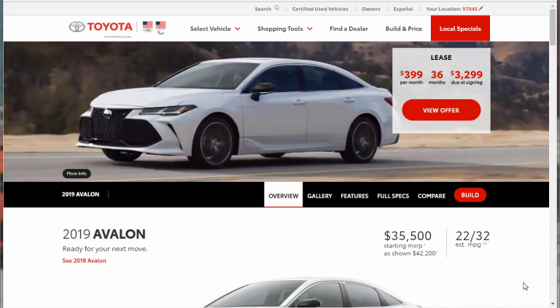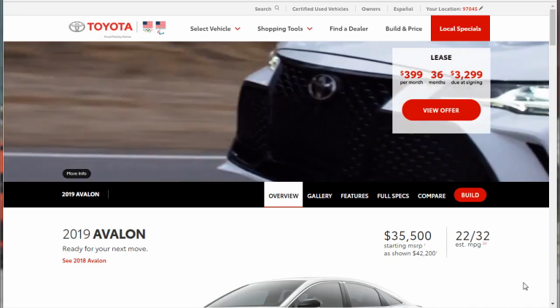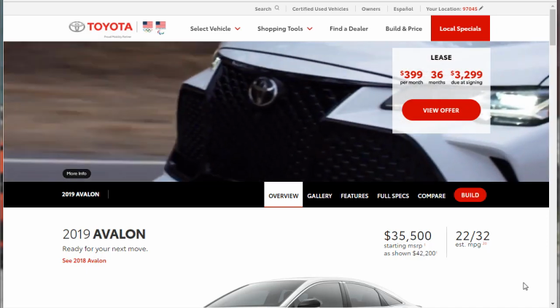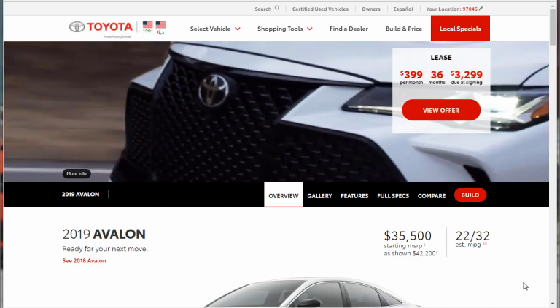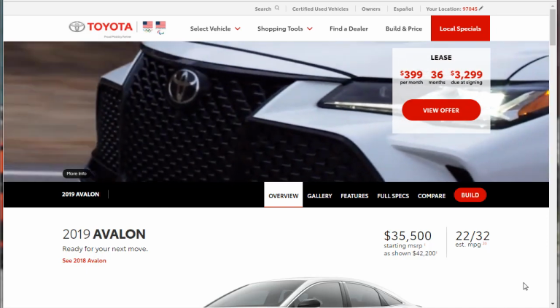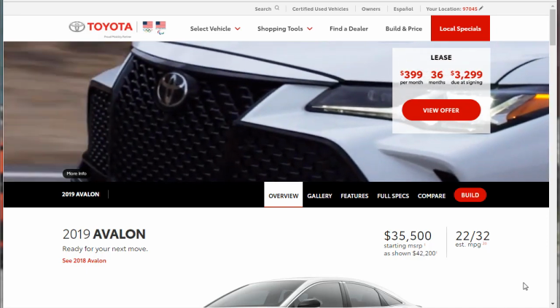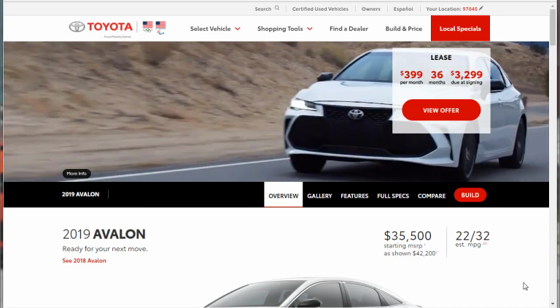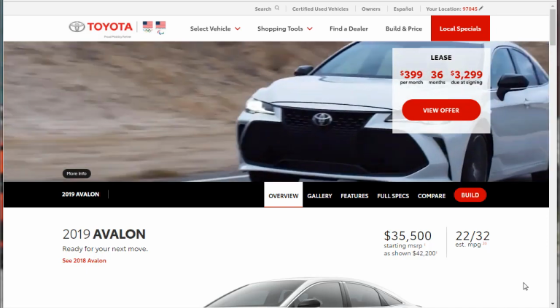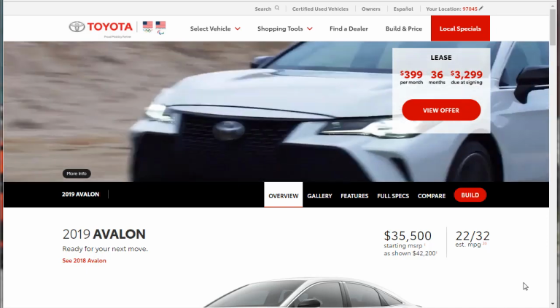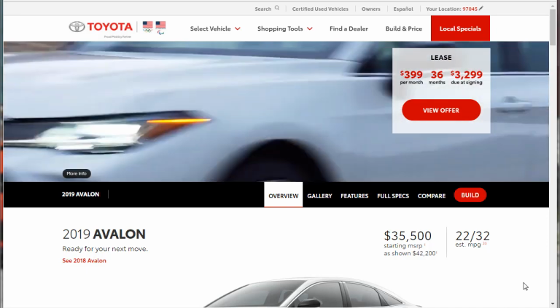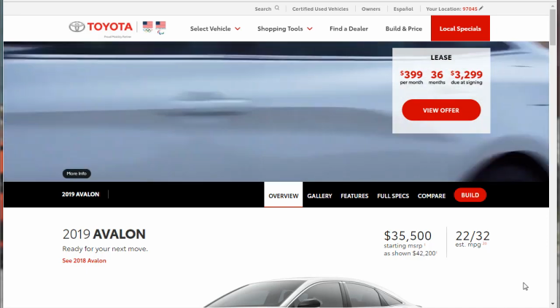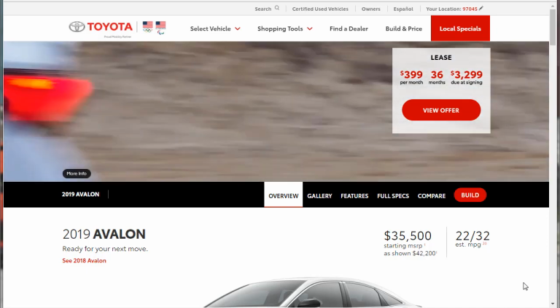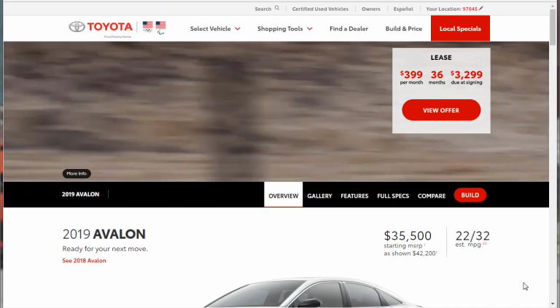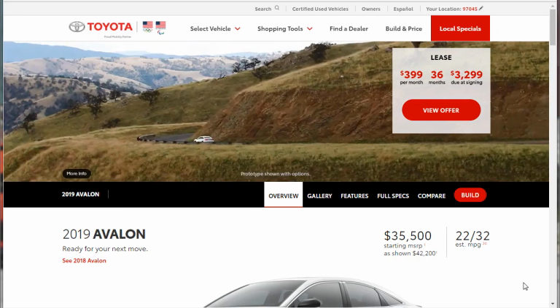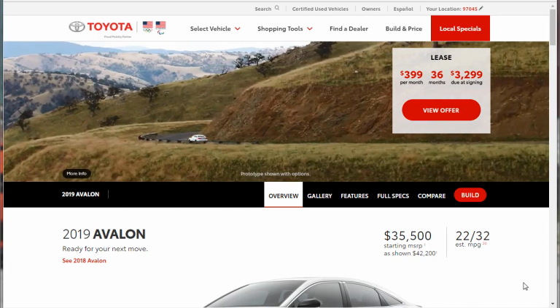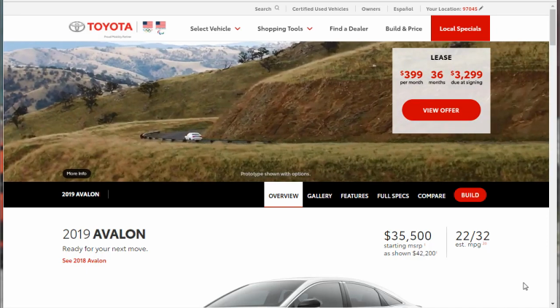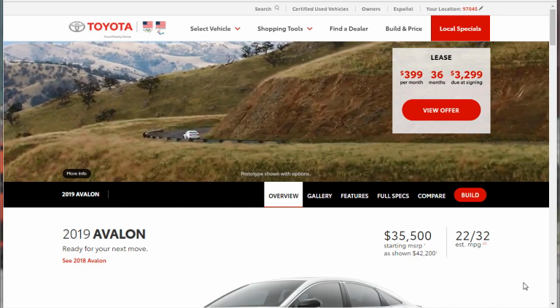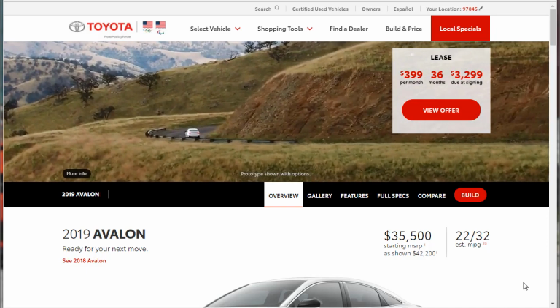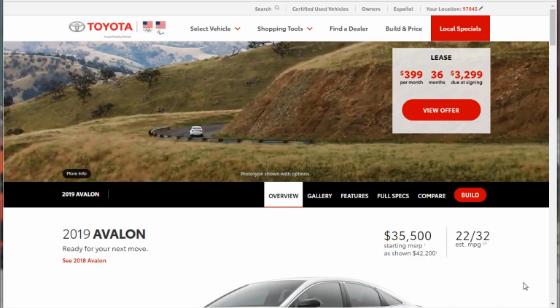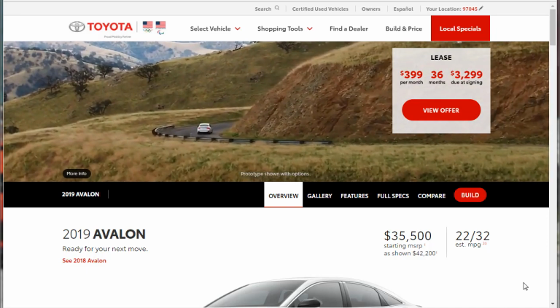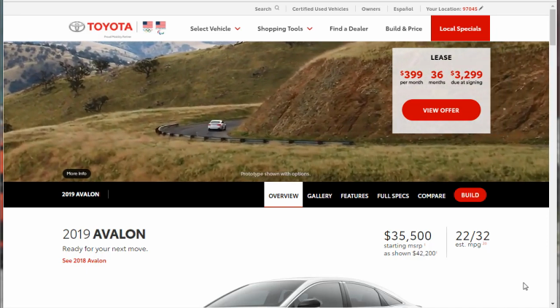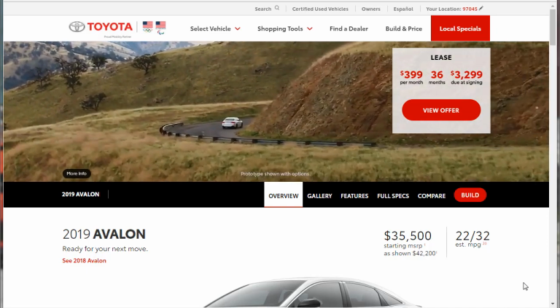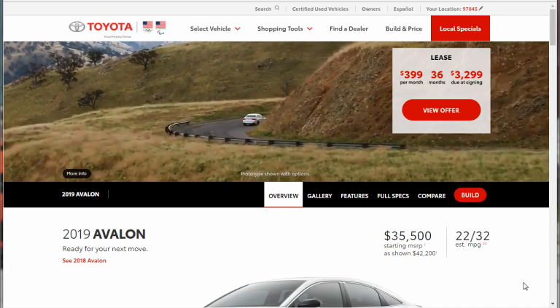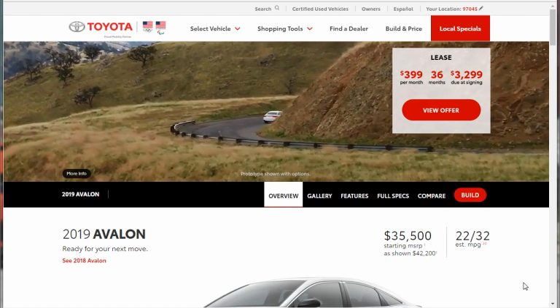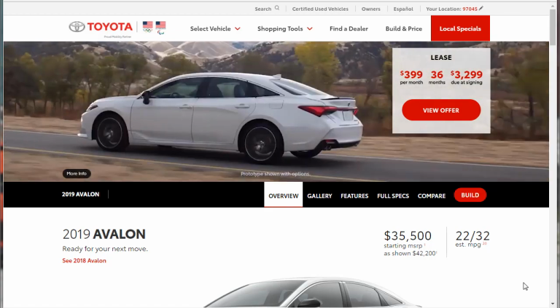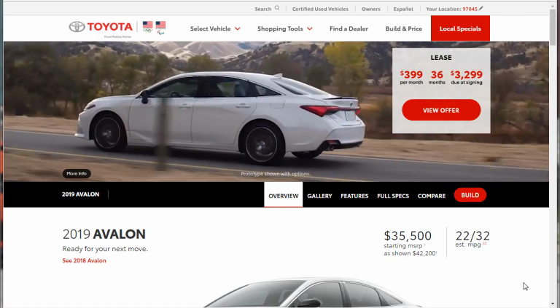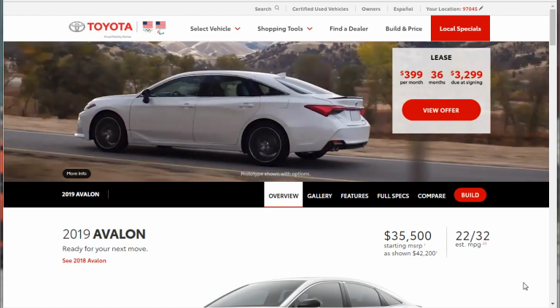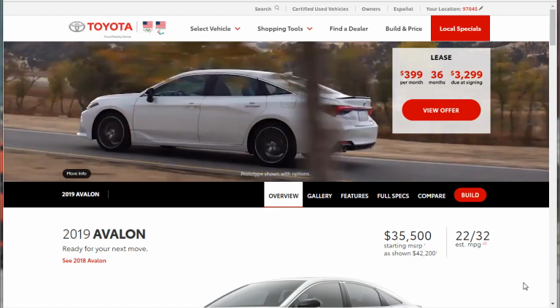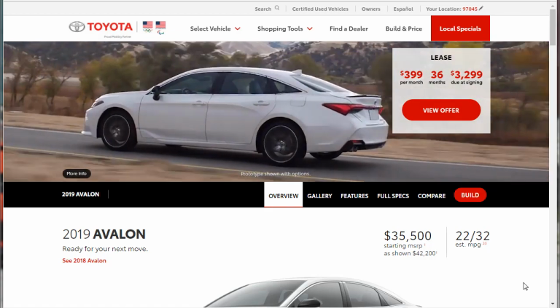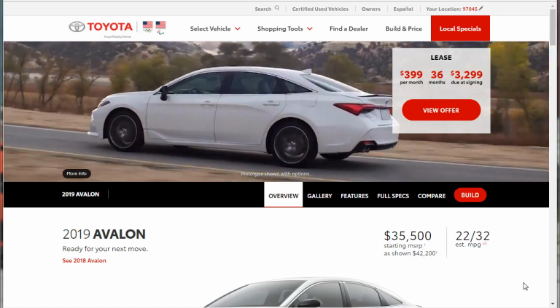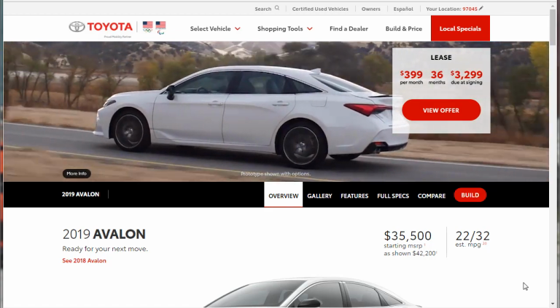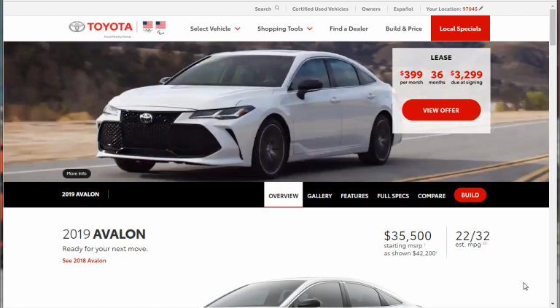Hi, welcome. Thanks for joining me on this episode of Build Drone. We're going to build, price, and option a 2019 Toyota Avalon.